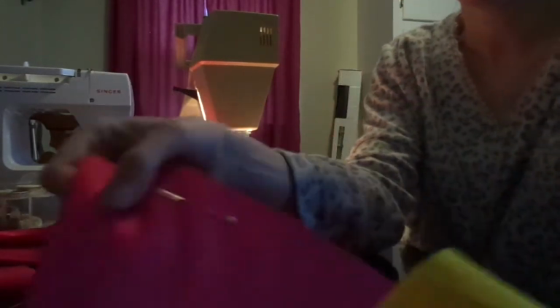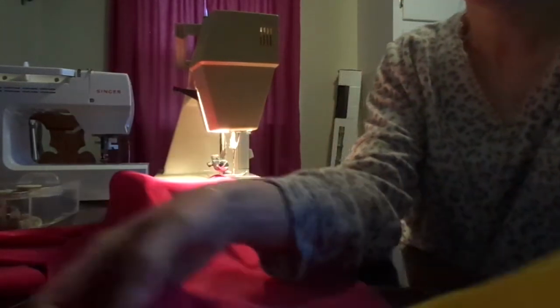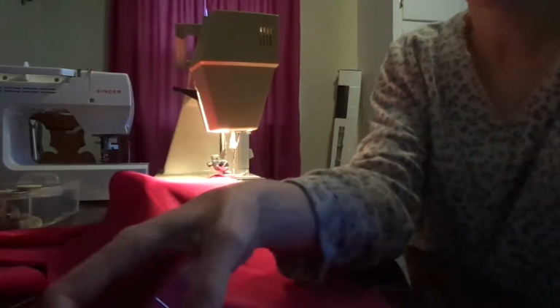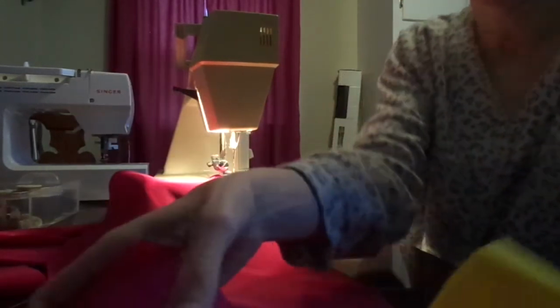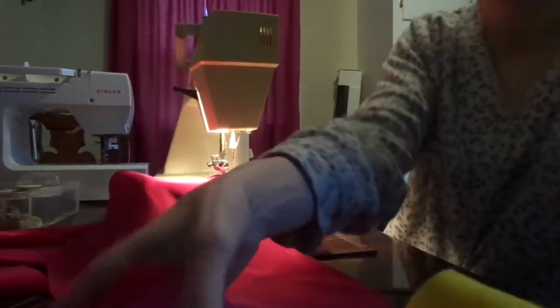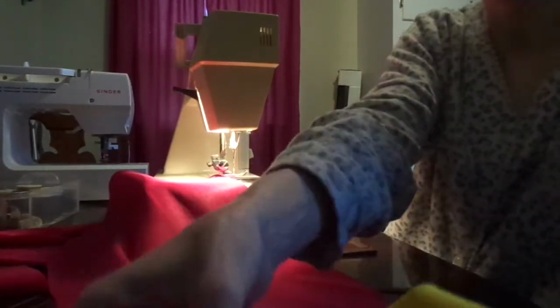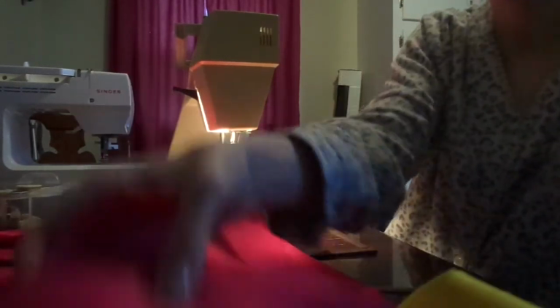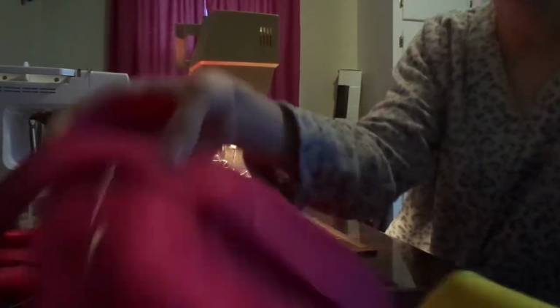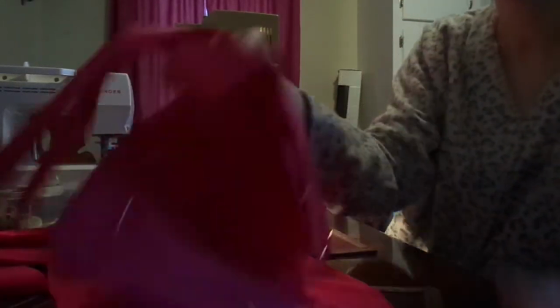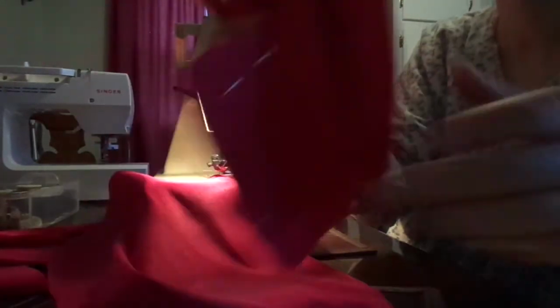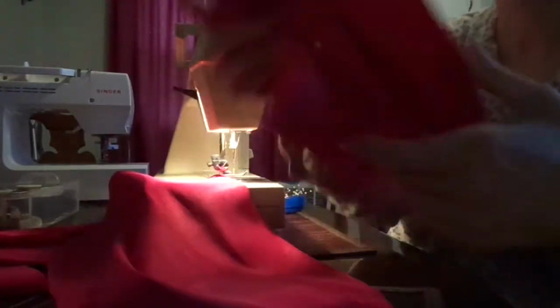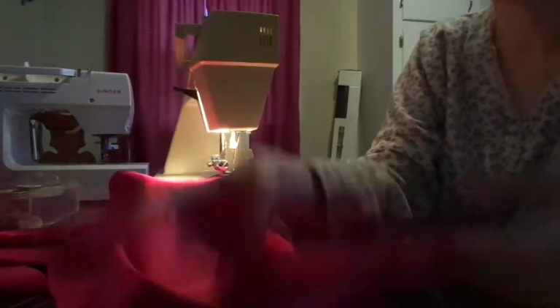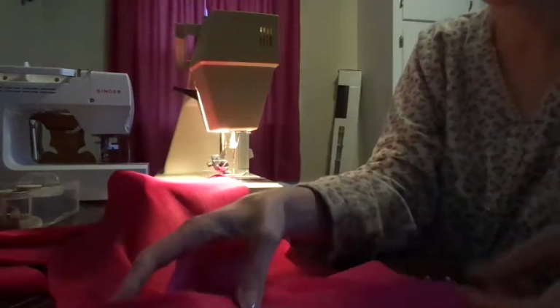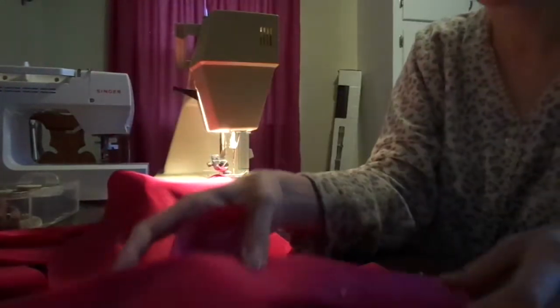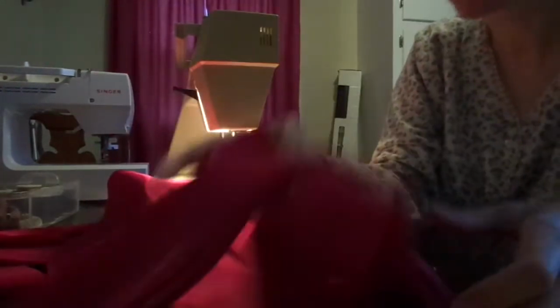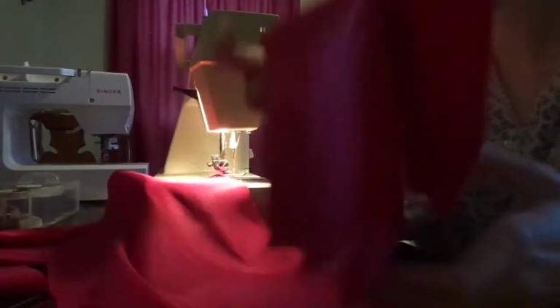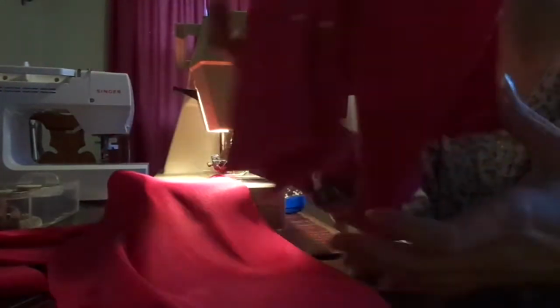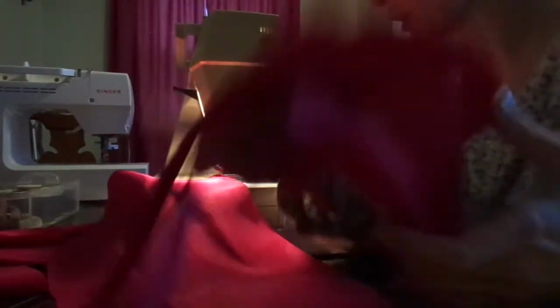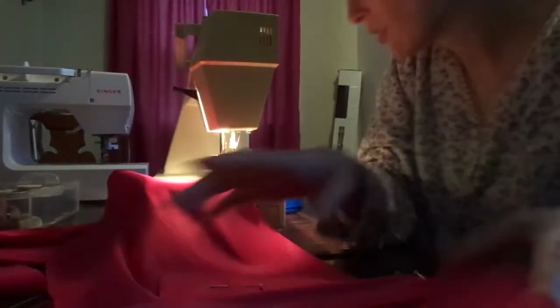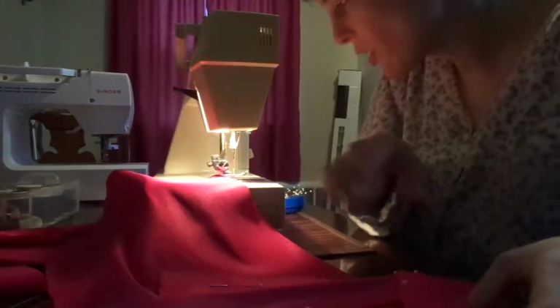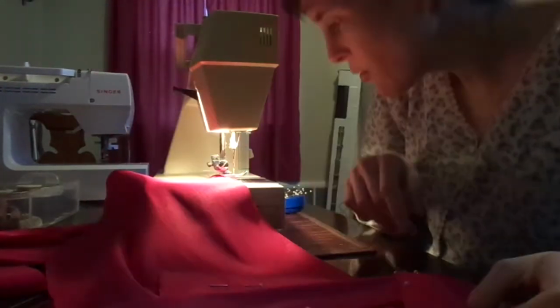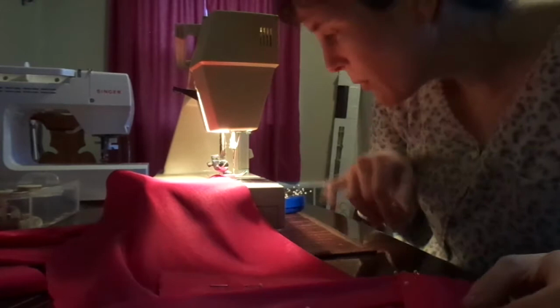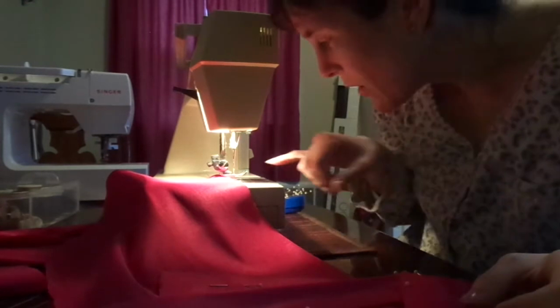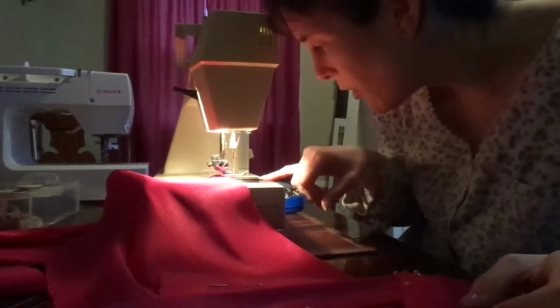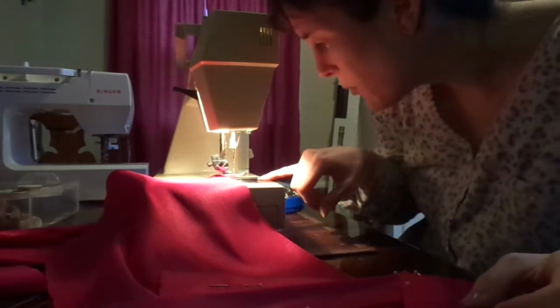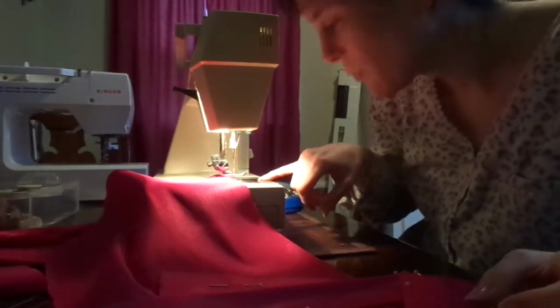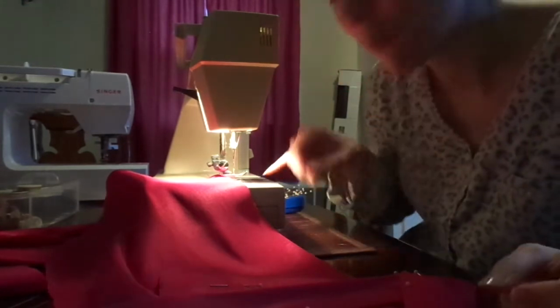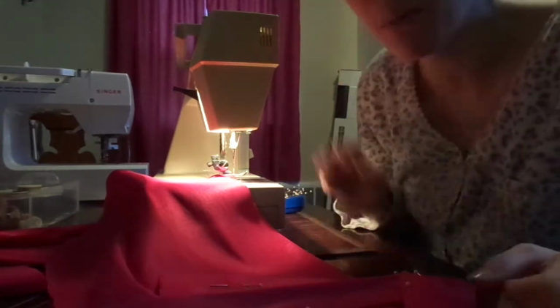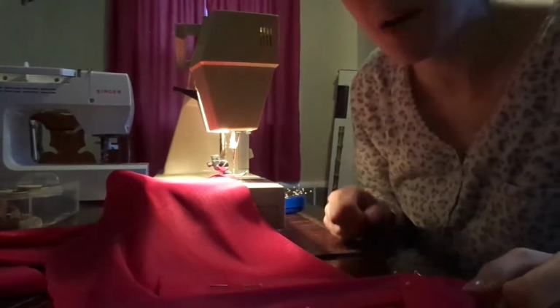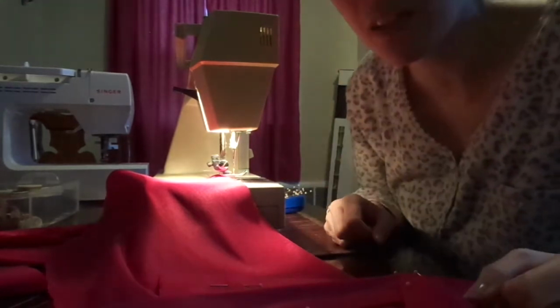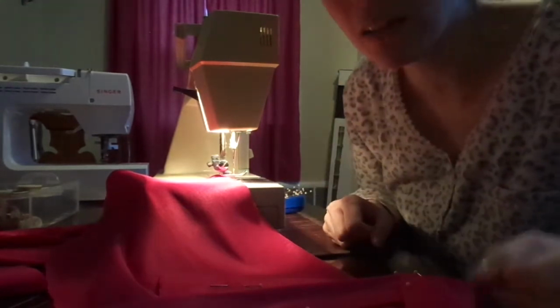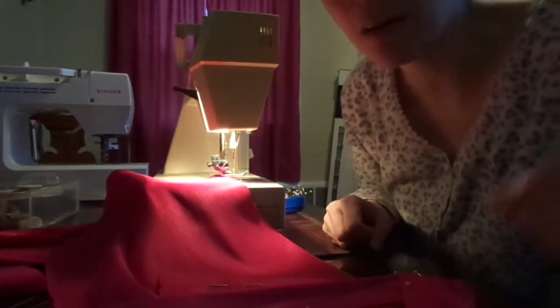I've got my bow pieces, and then some straightaways to go — but my bobbin is out.